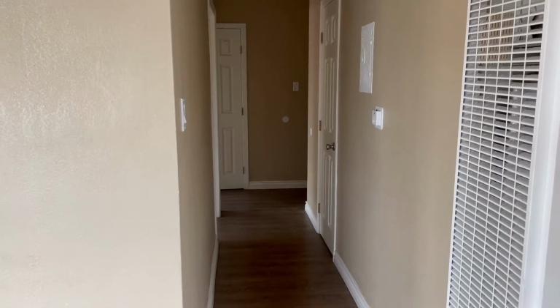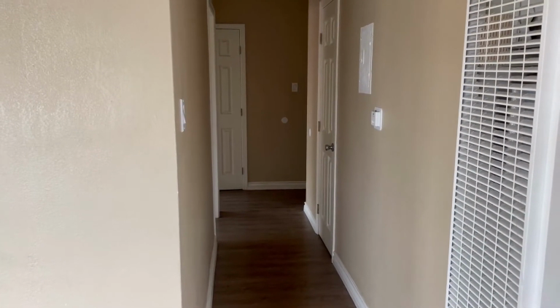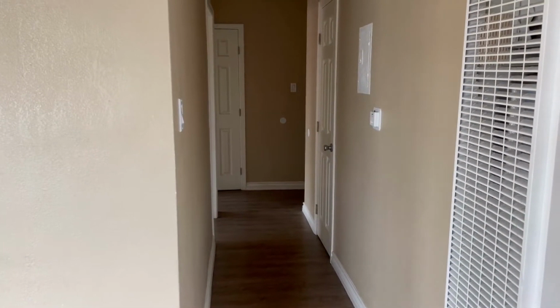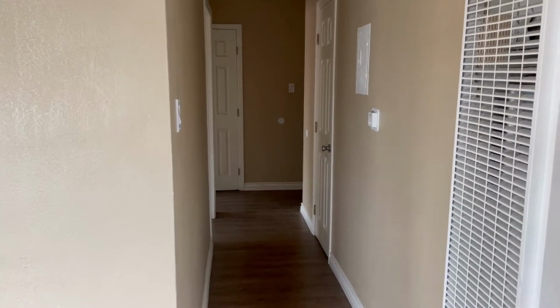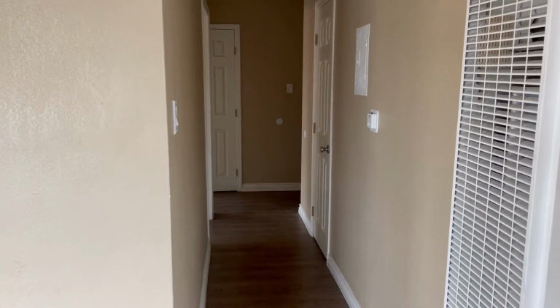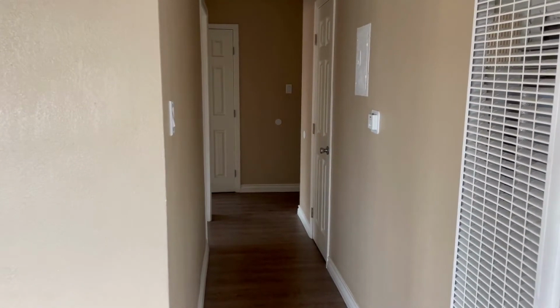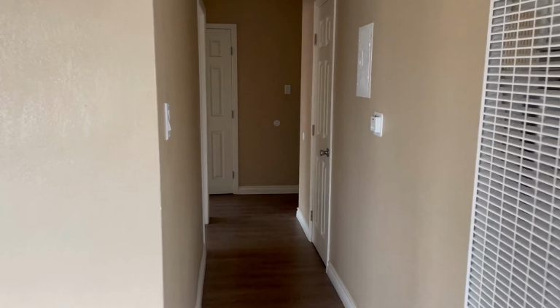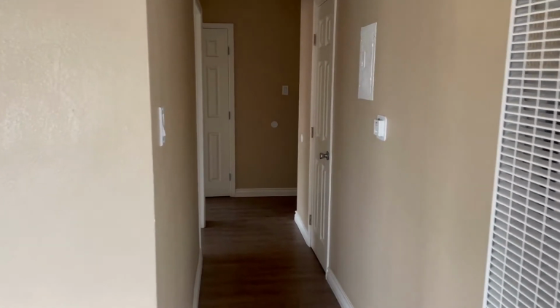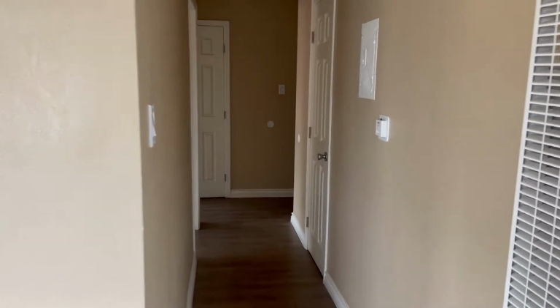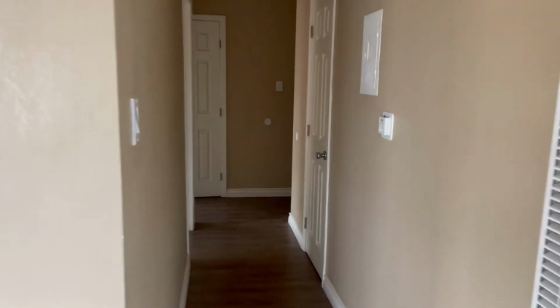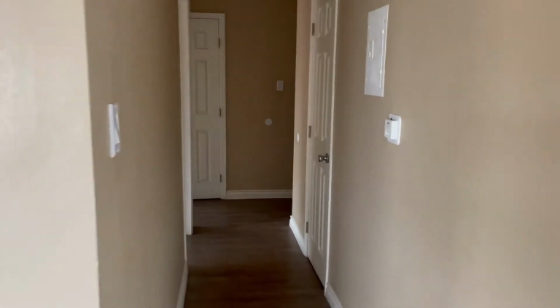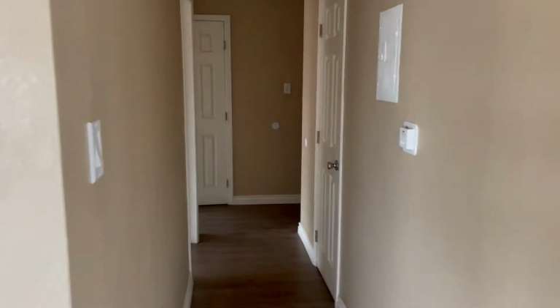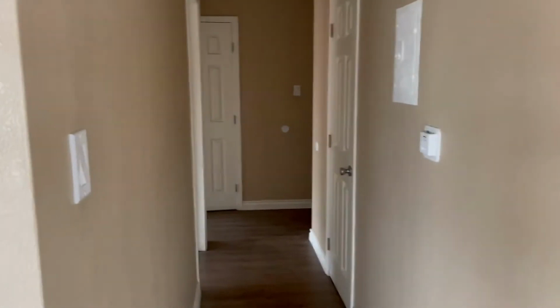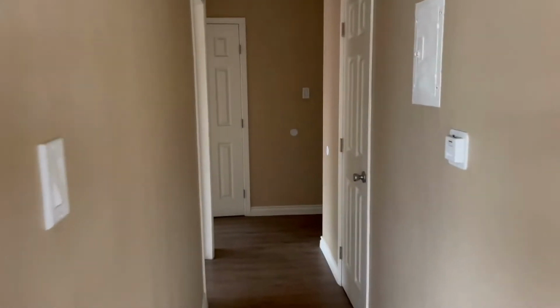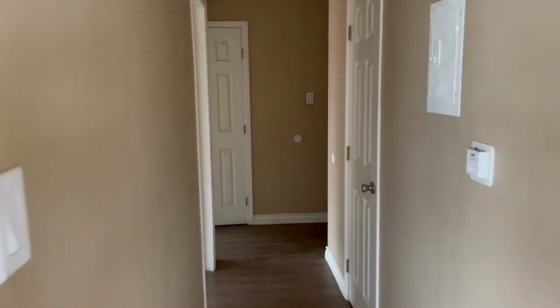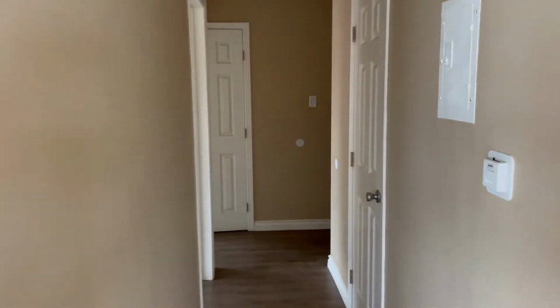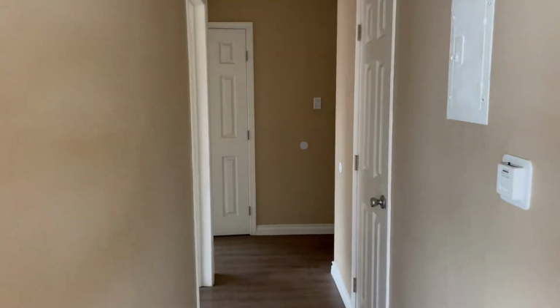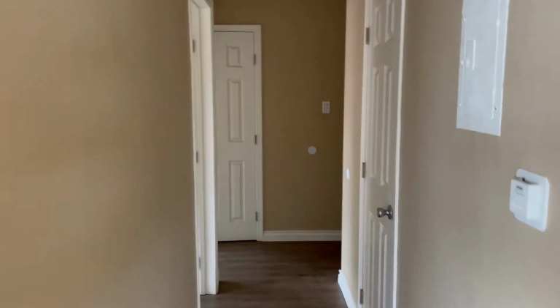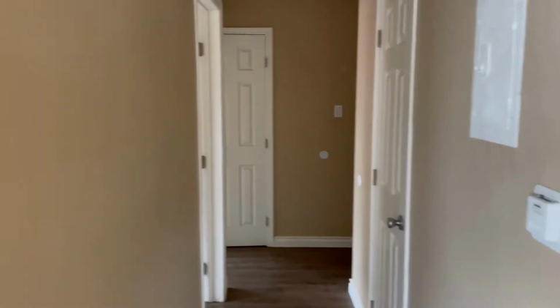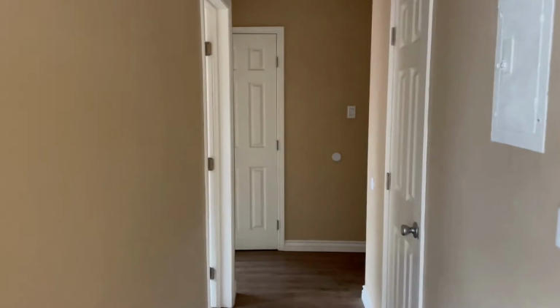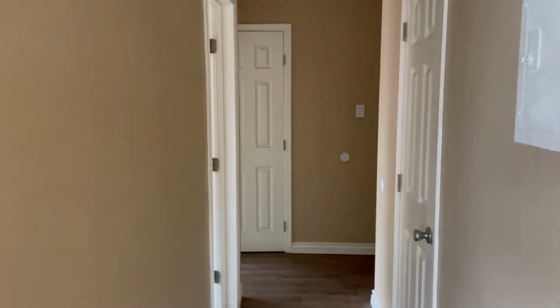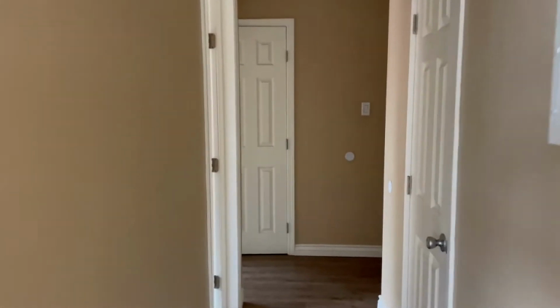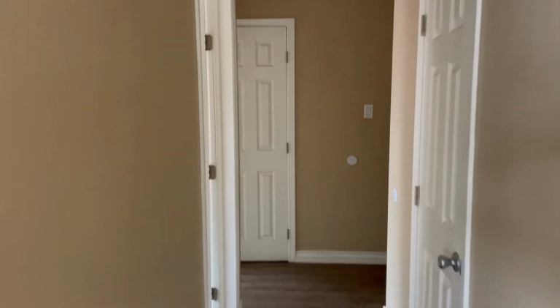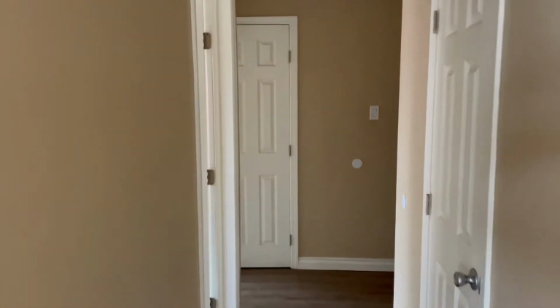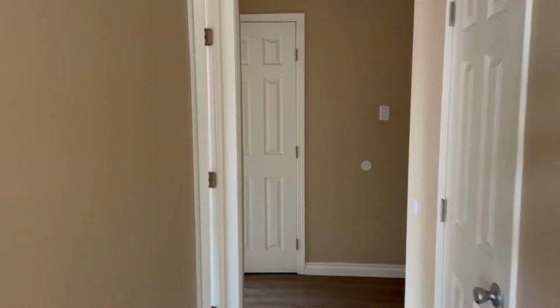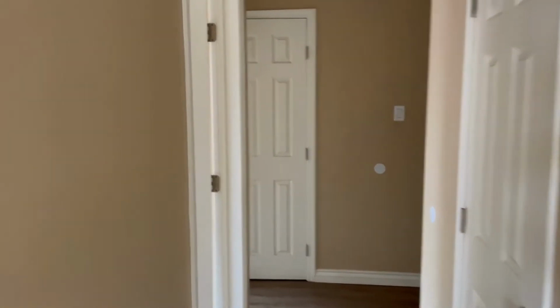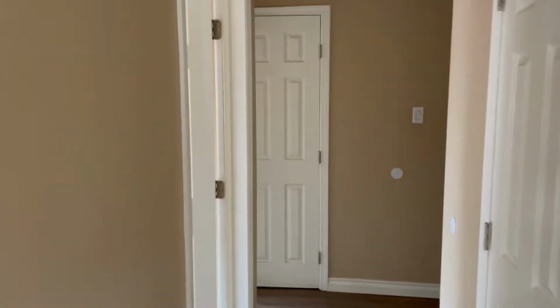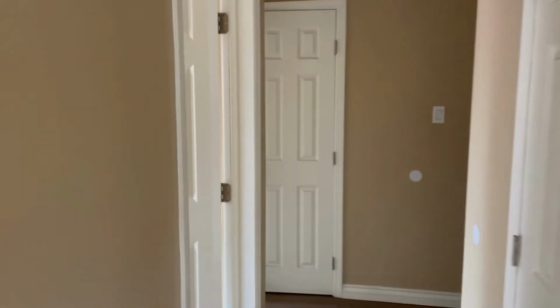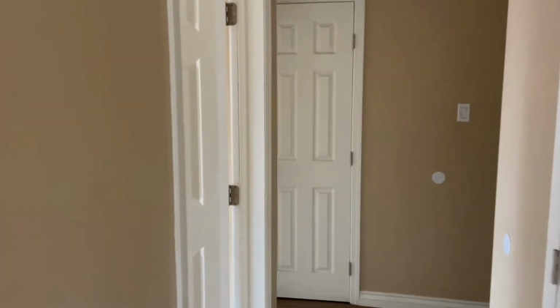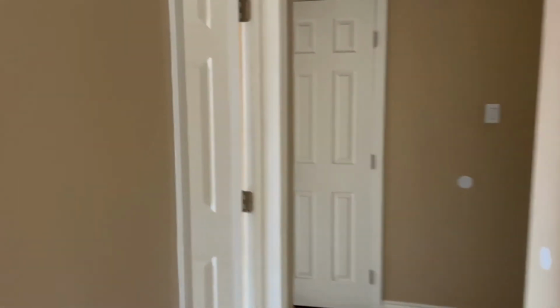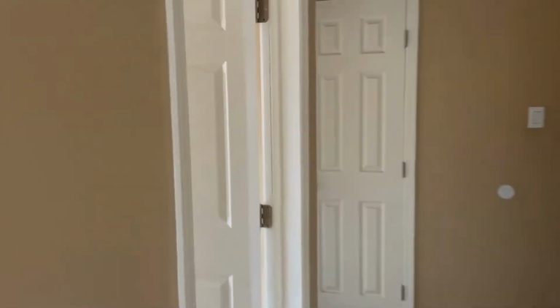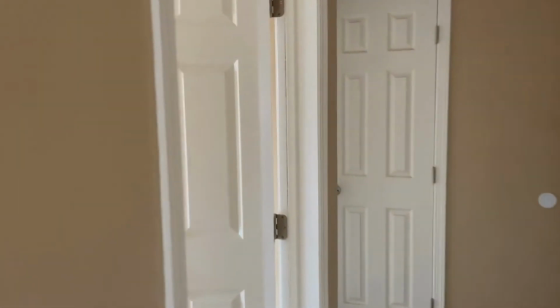Okay, I'm going to take you down the hallway. Like we said, it needs paint and that's really about it.